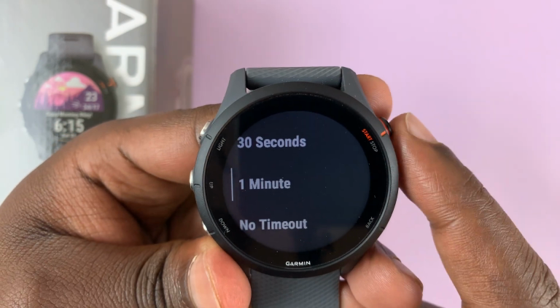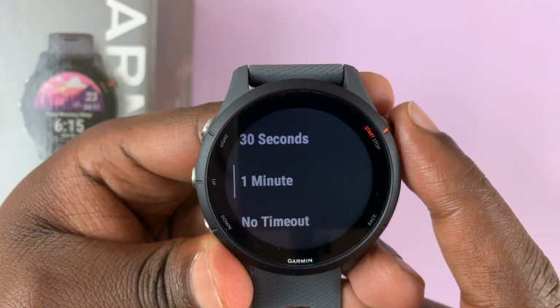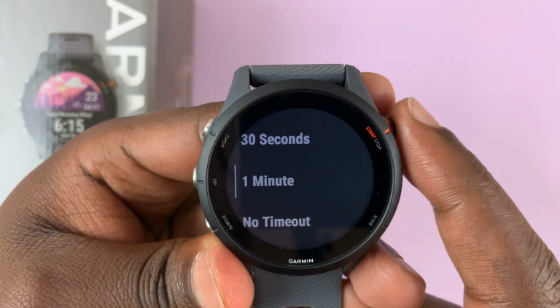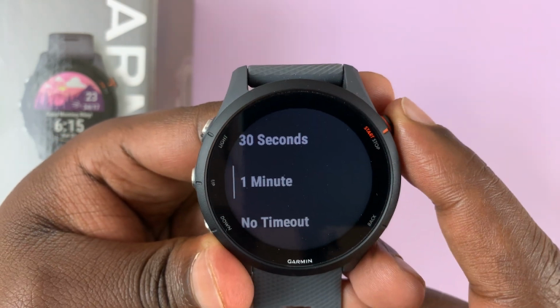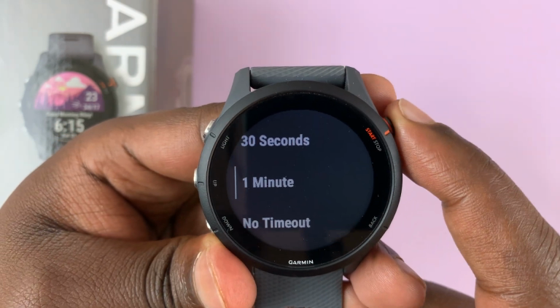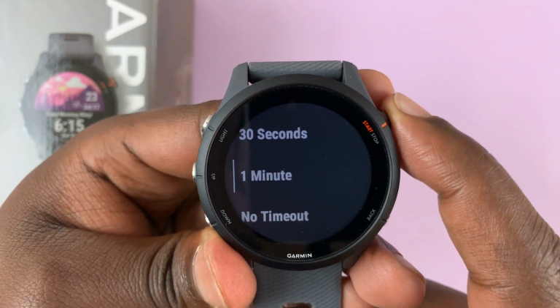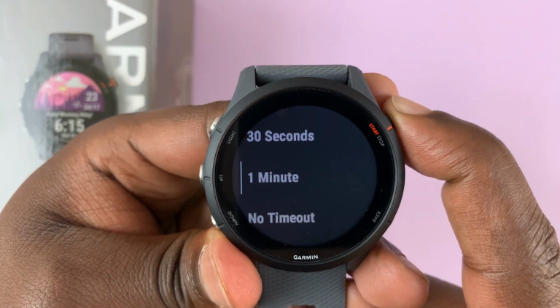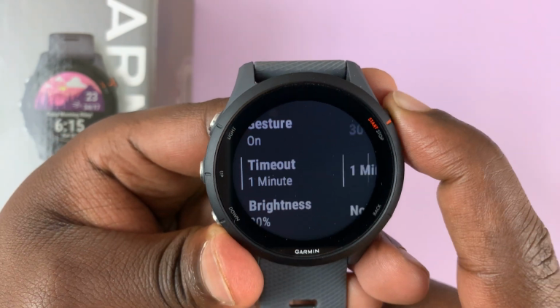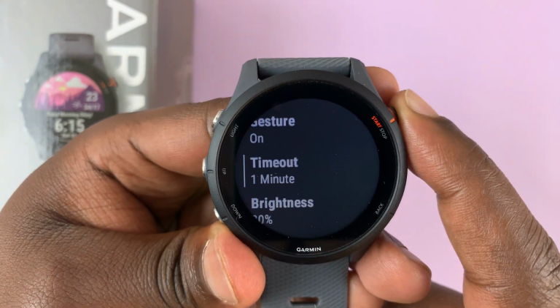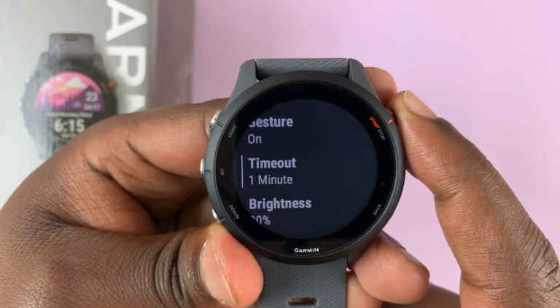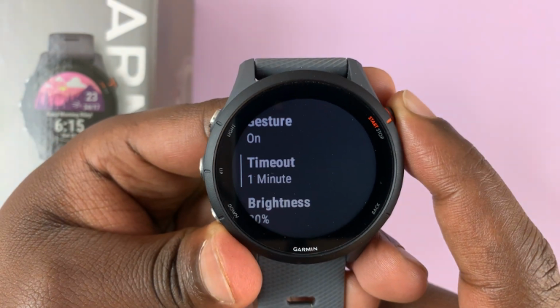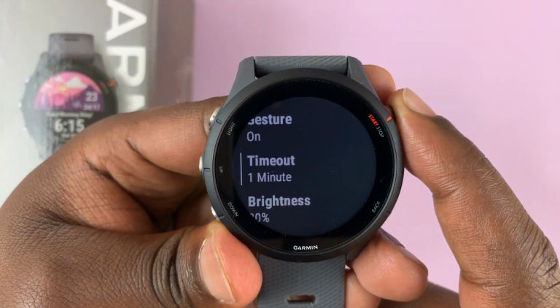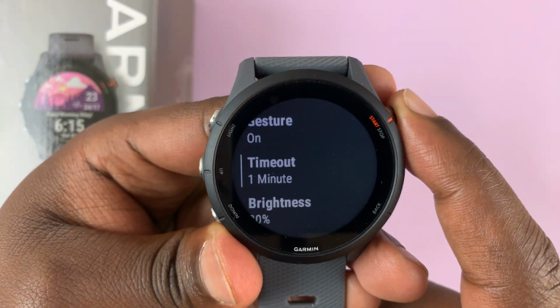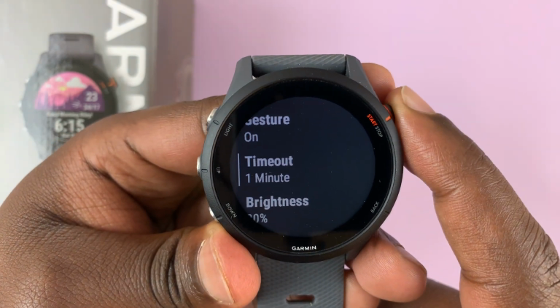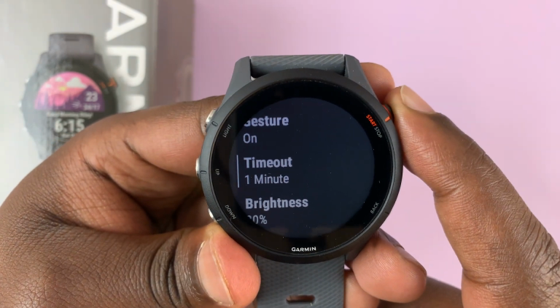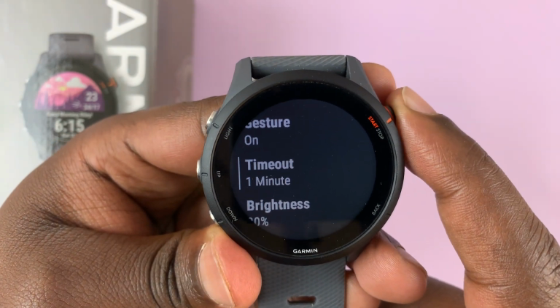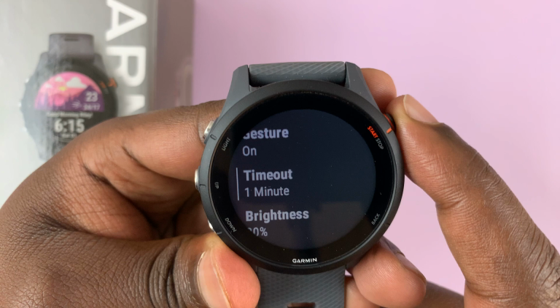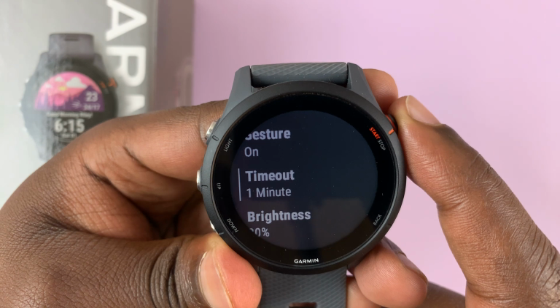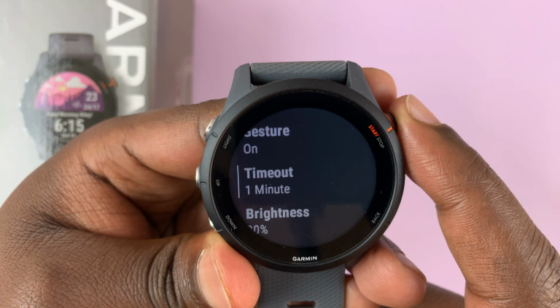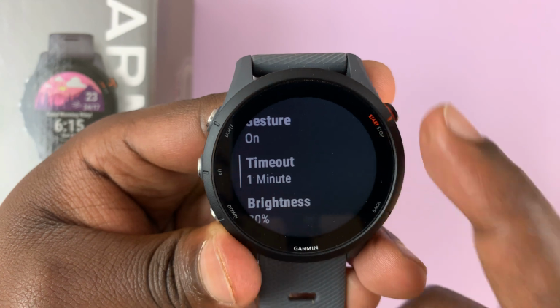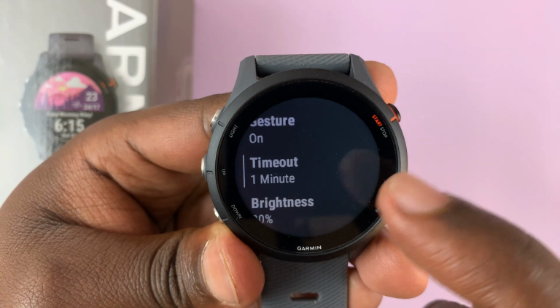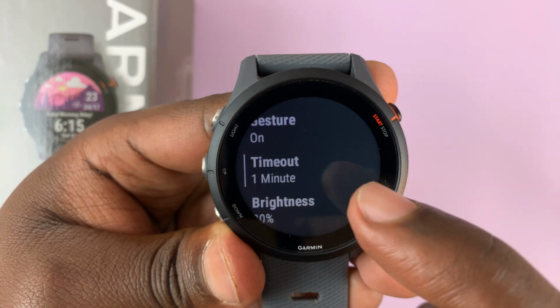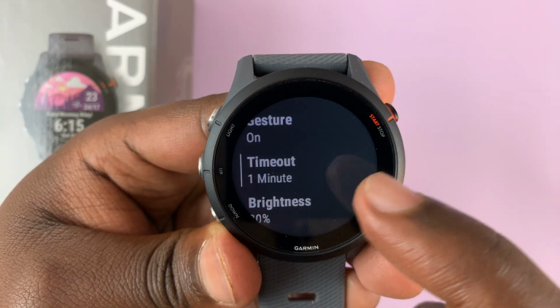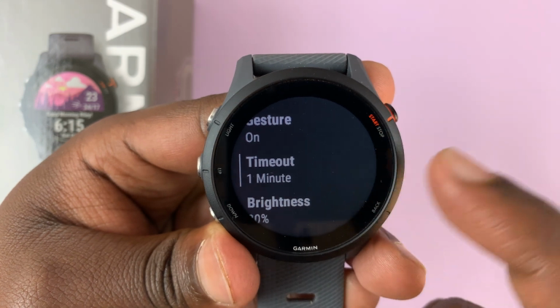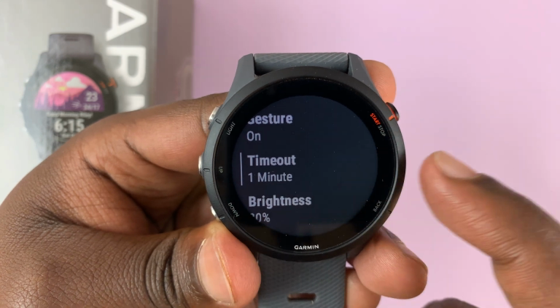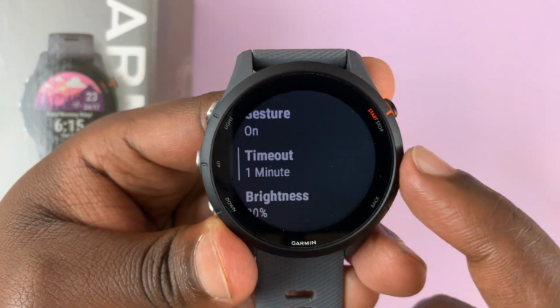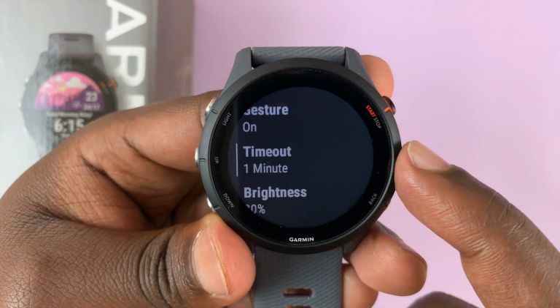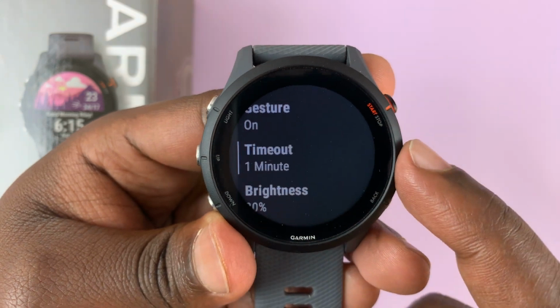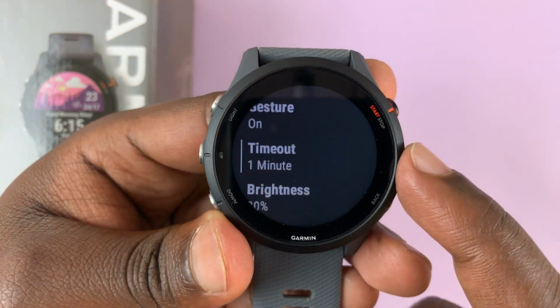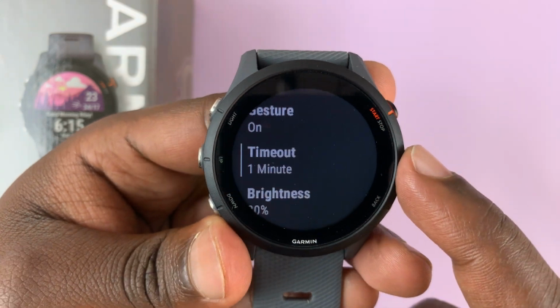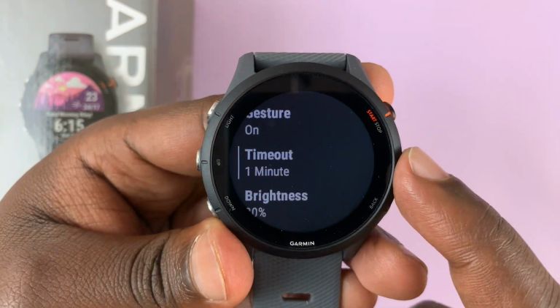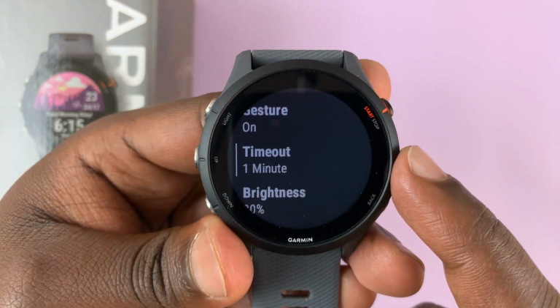Press this to select. And as you can see, it's been set to 1 minute.